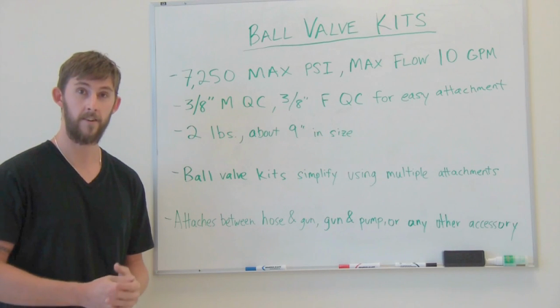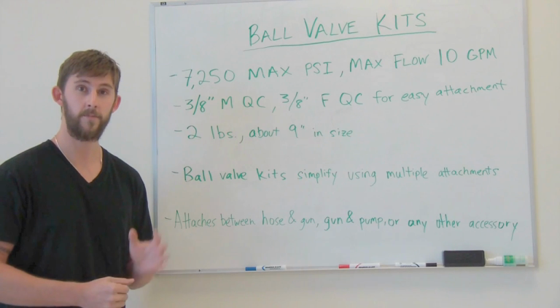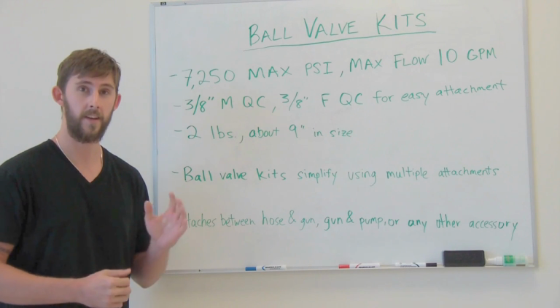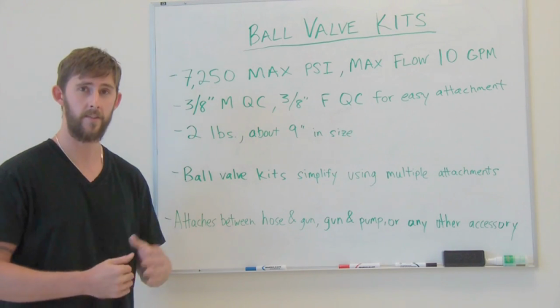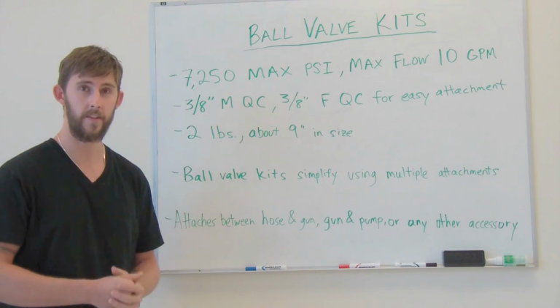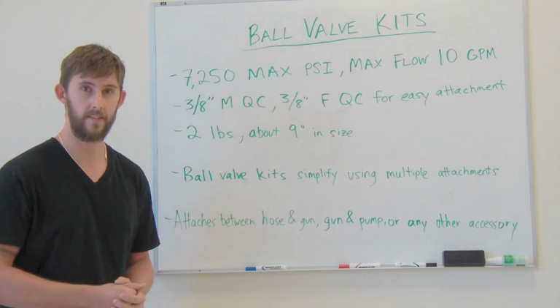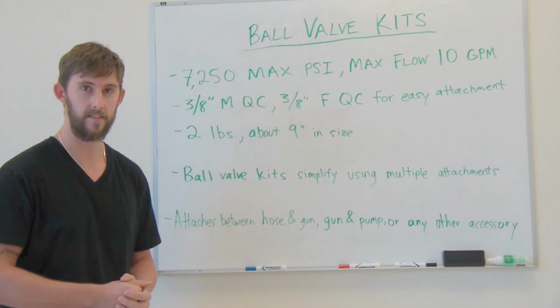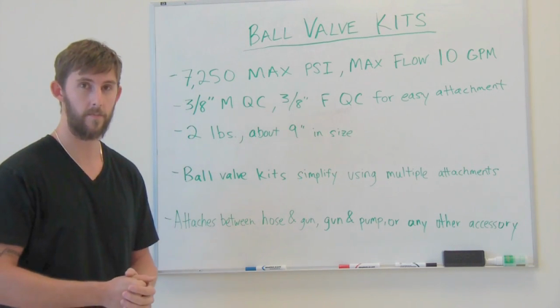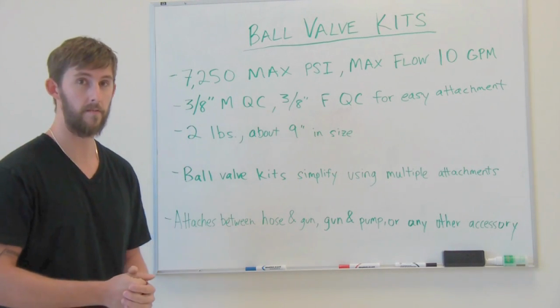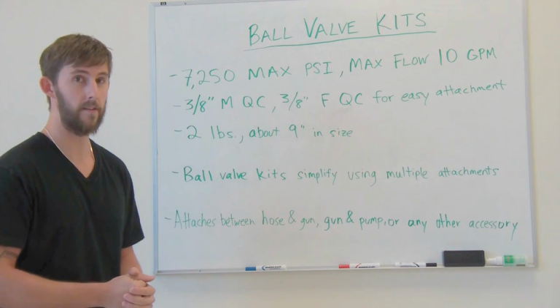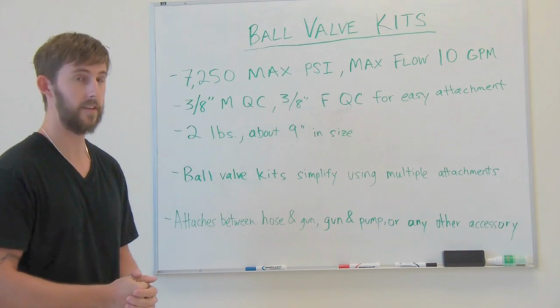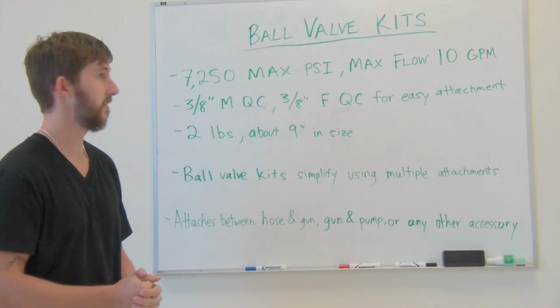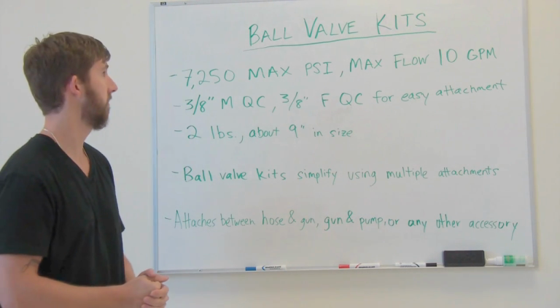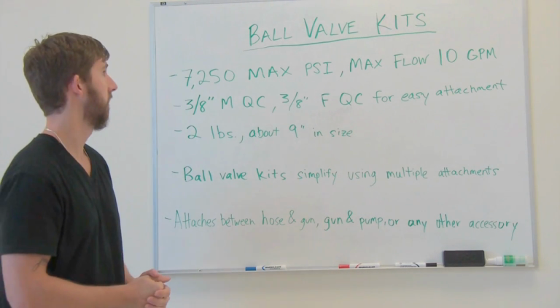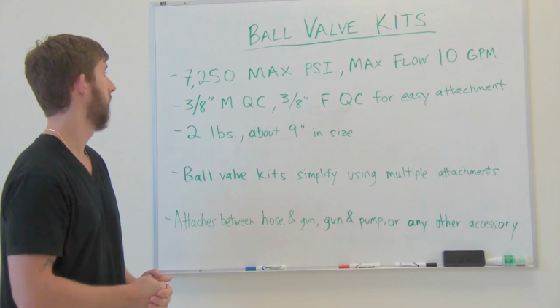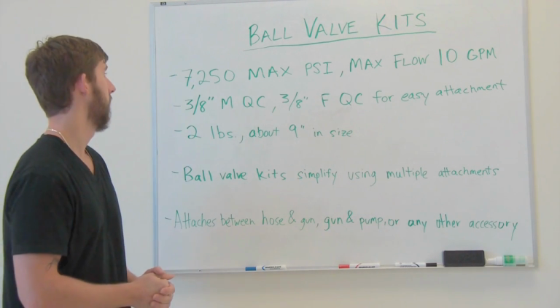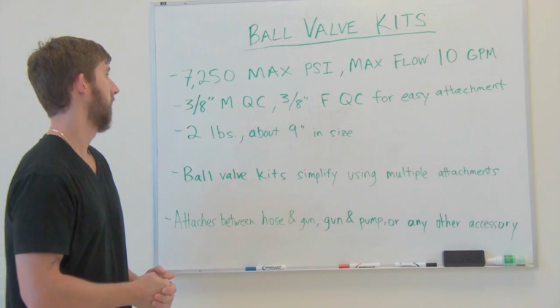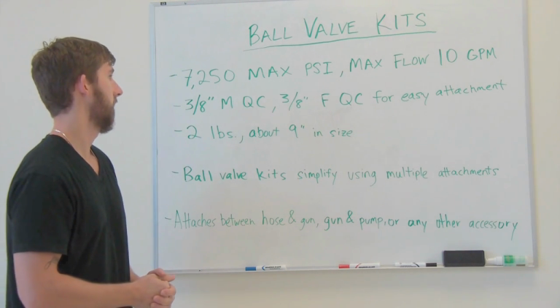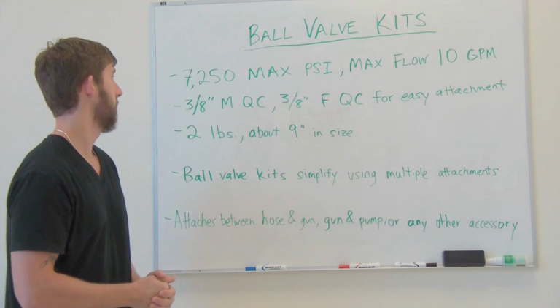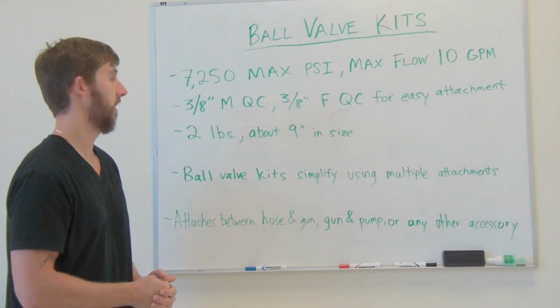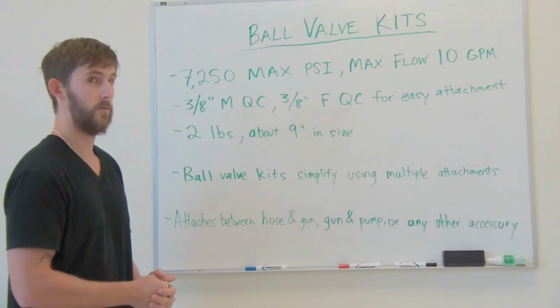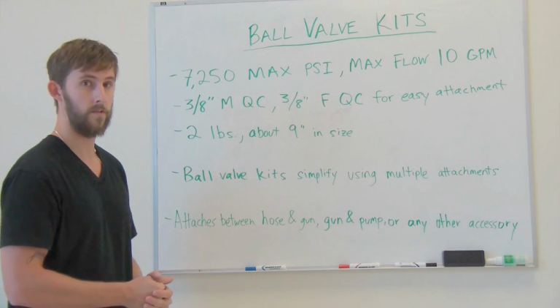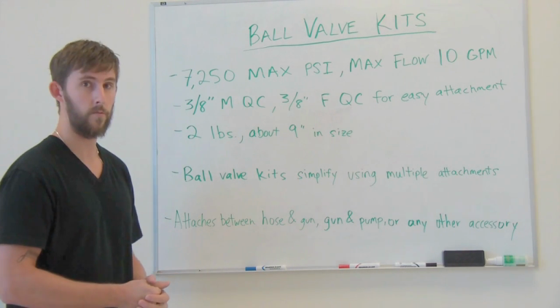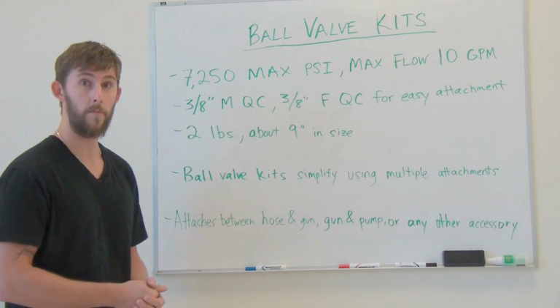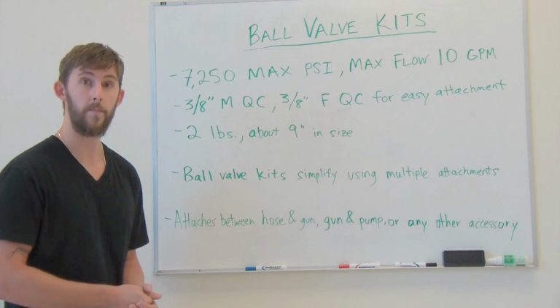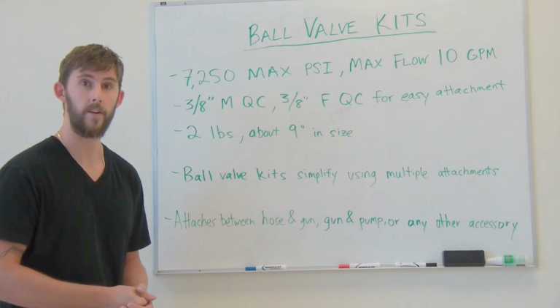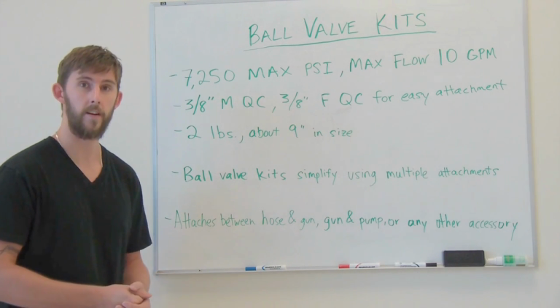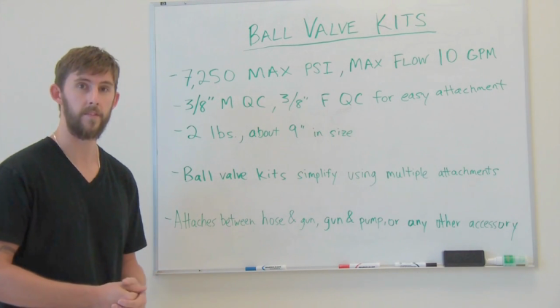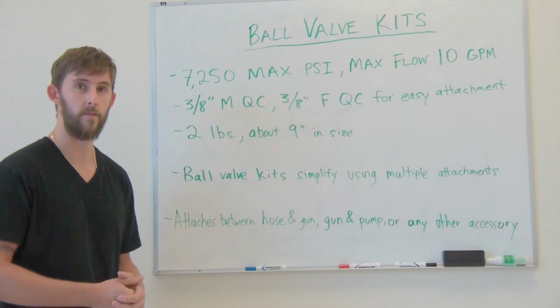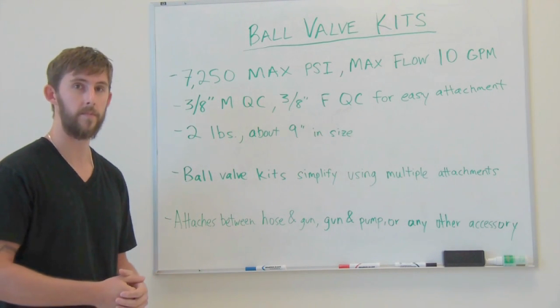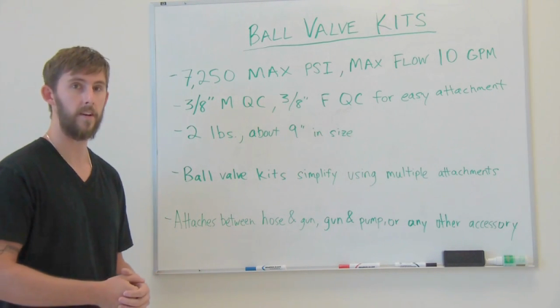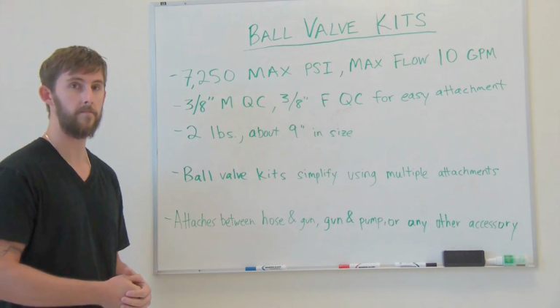Hello, today I'm going to be discussing ball valve kits, one of our more popular items on the website.